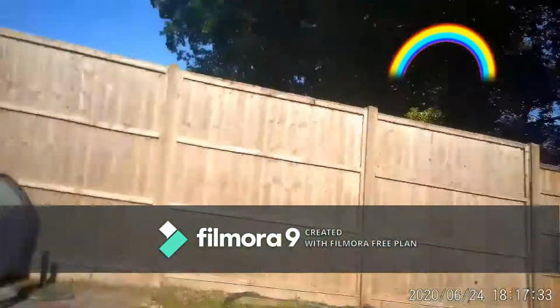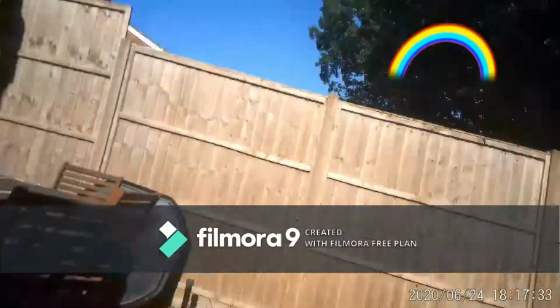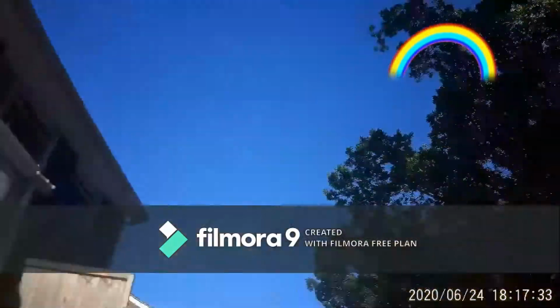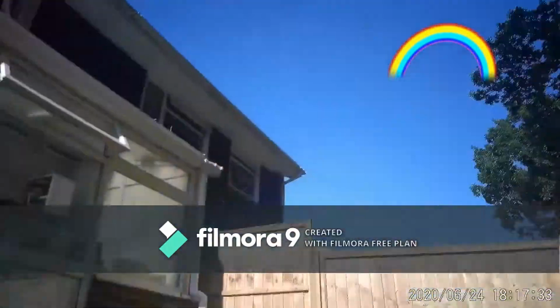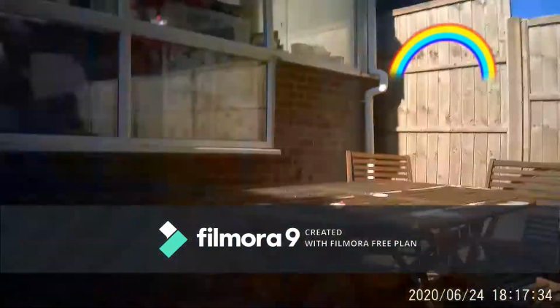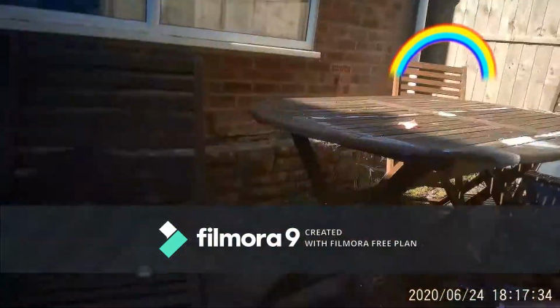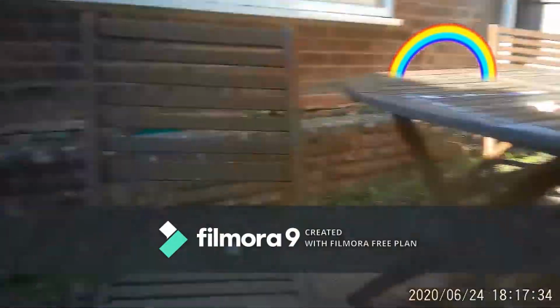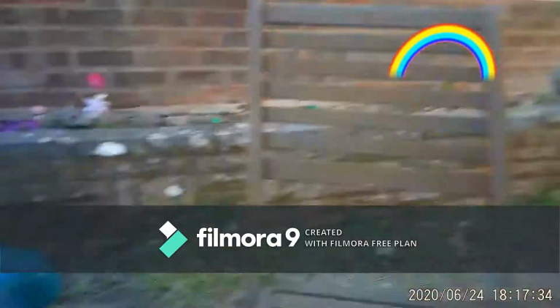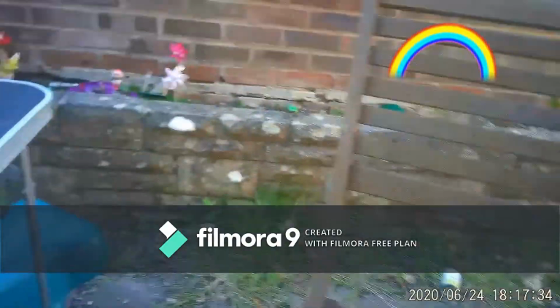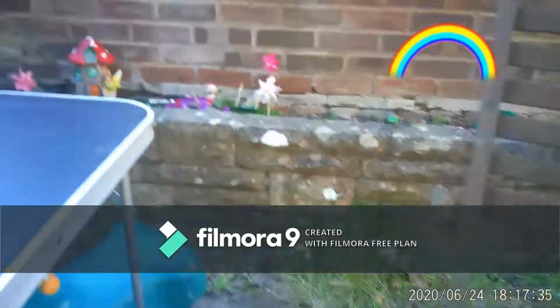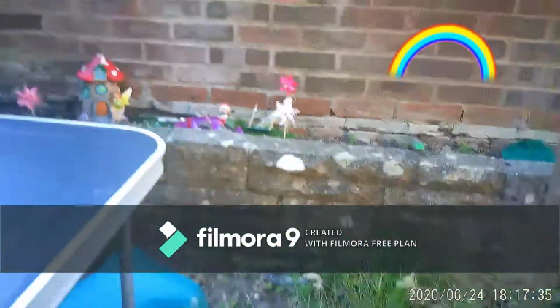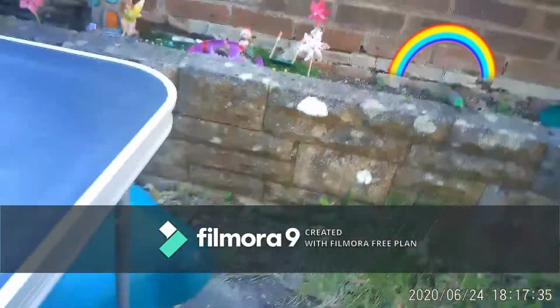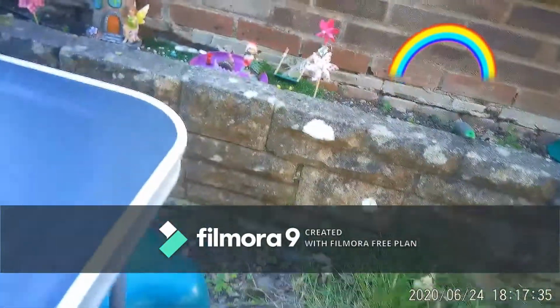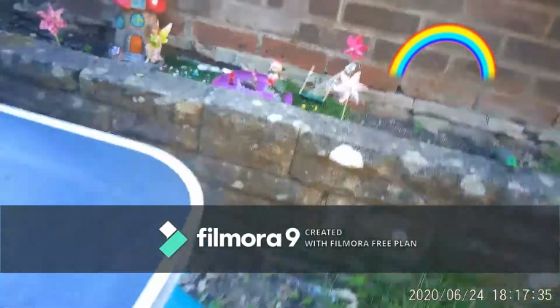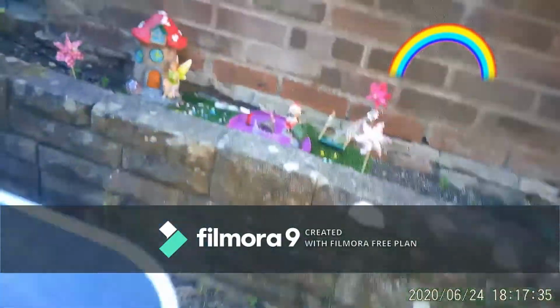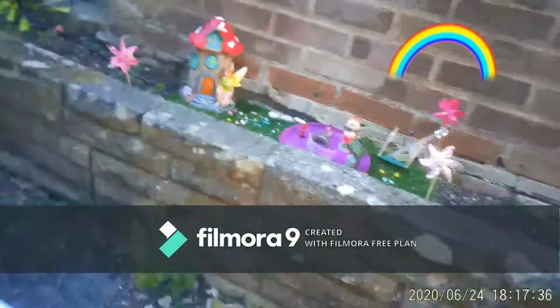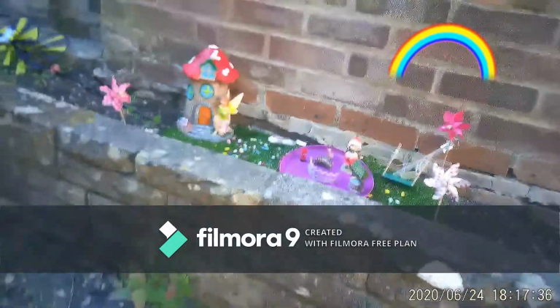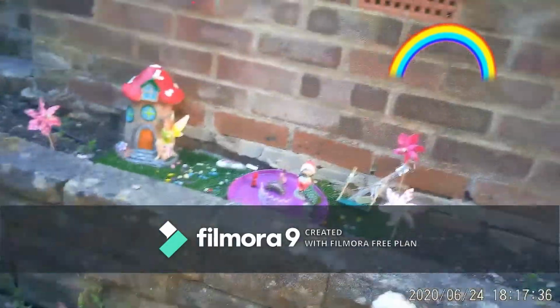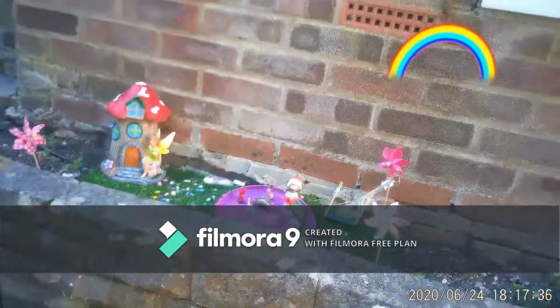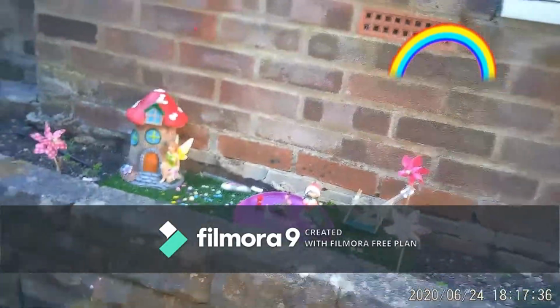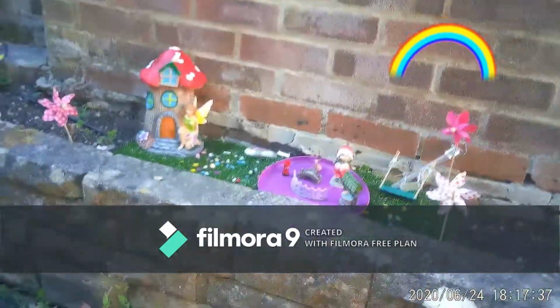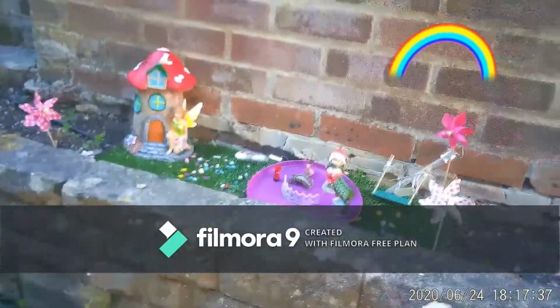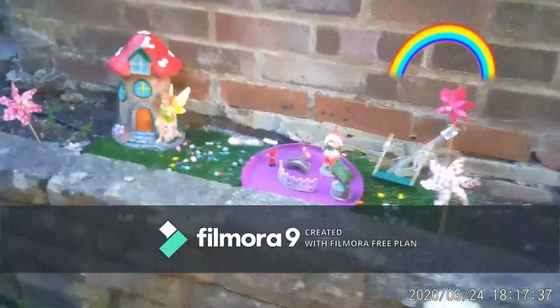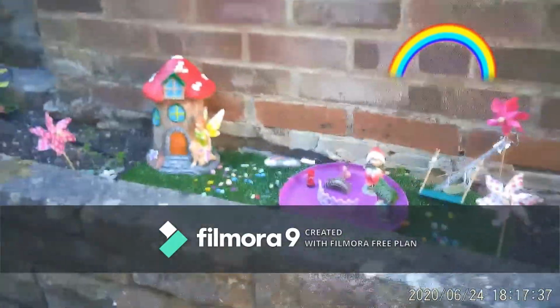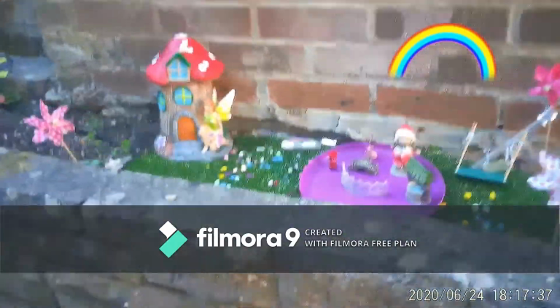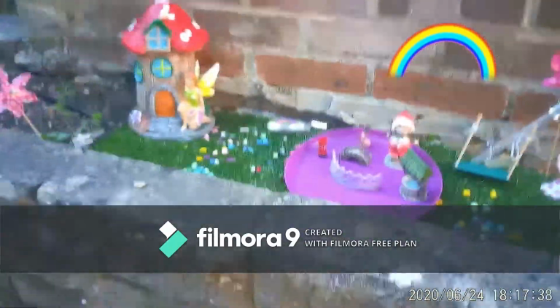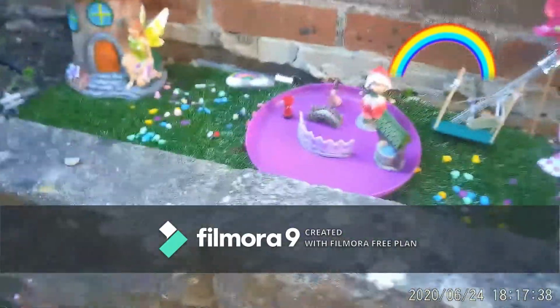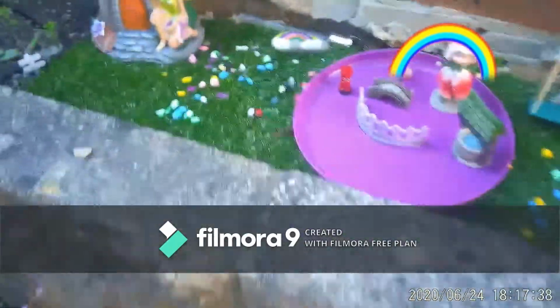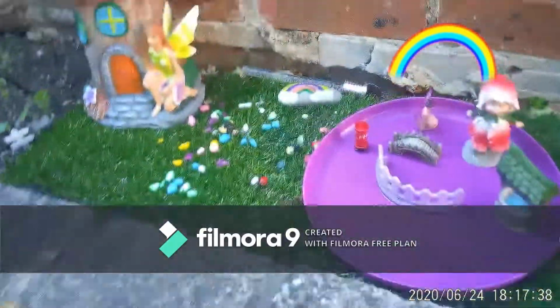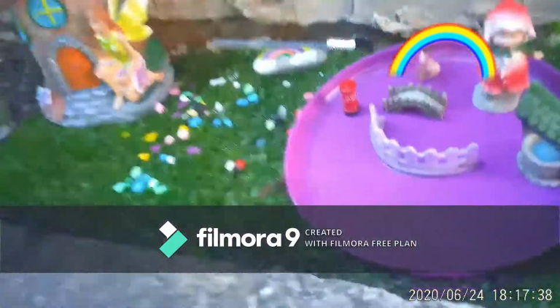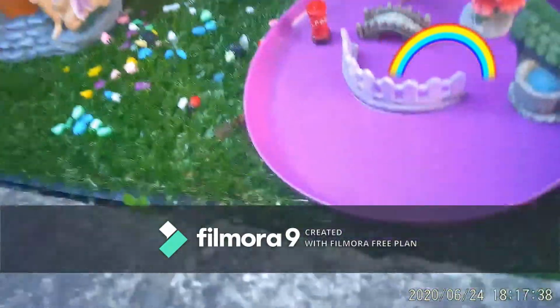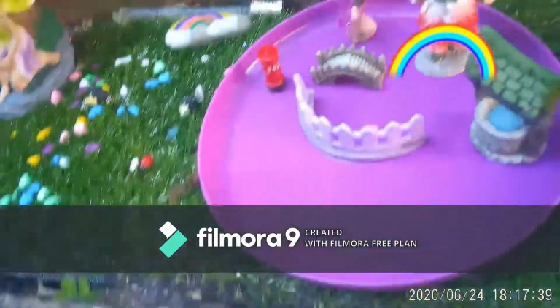This is my fairy garden, guys. I will just have to zoom in. It's not done yet.